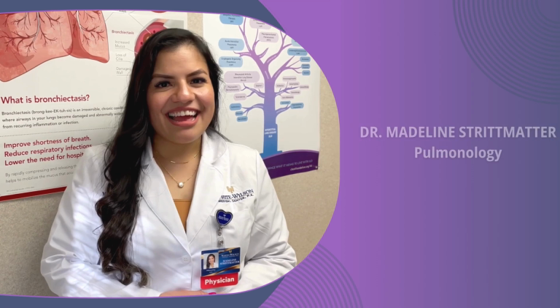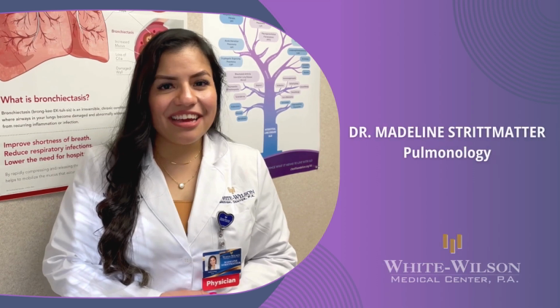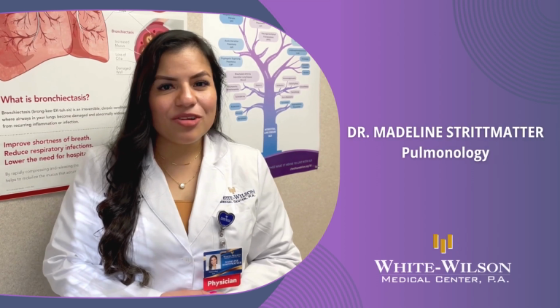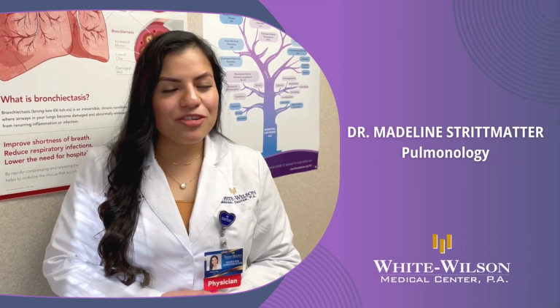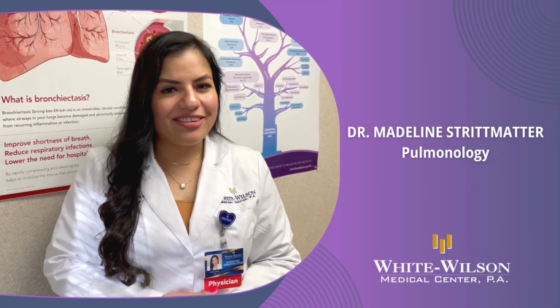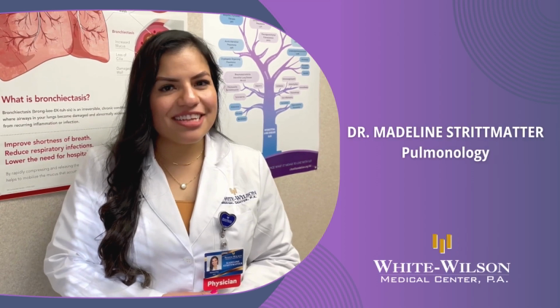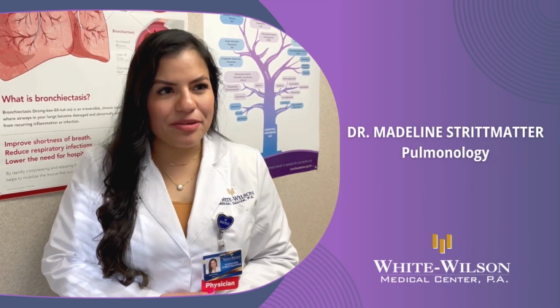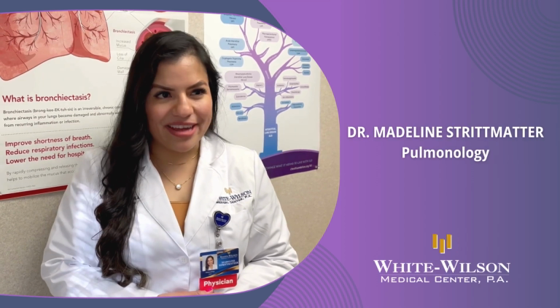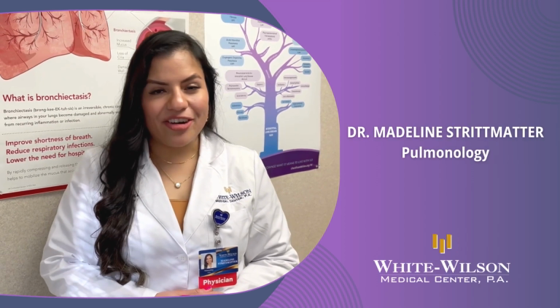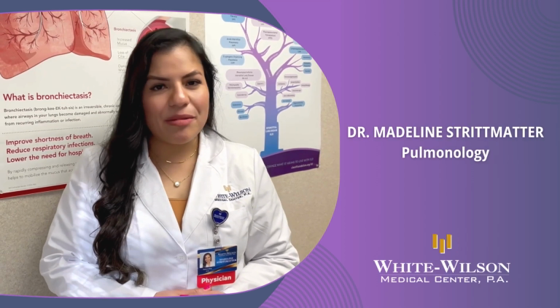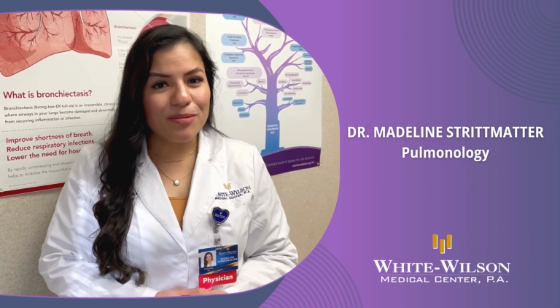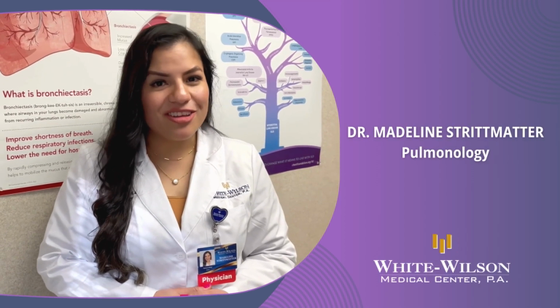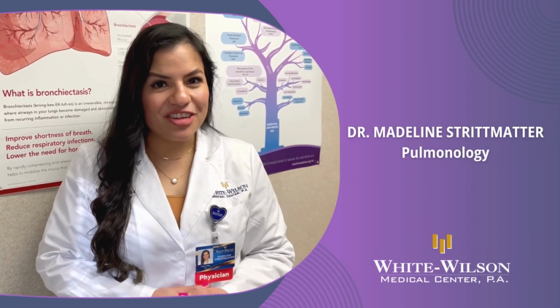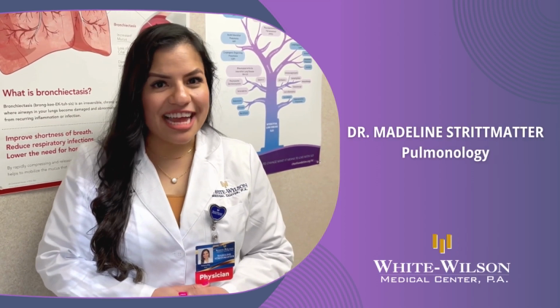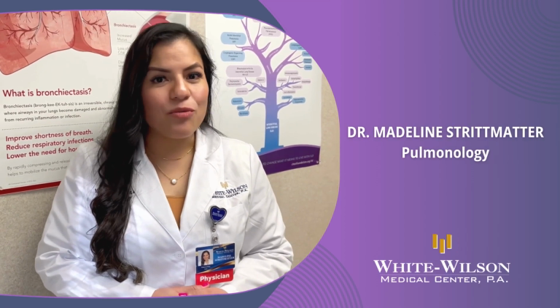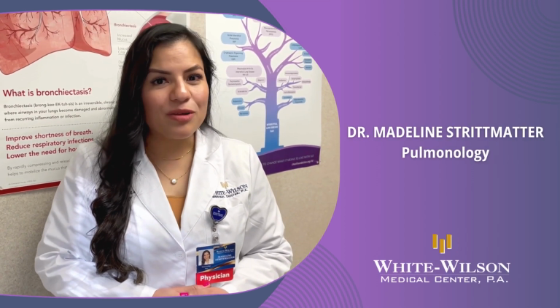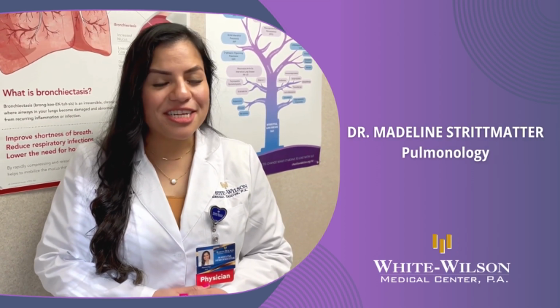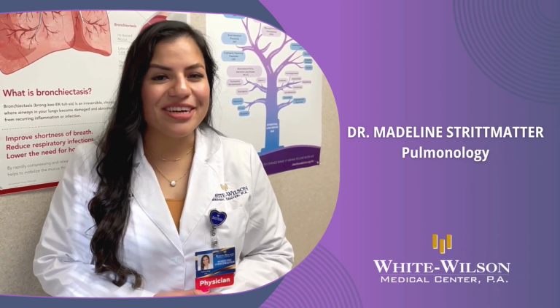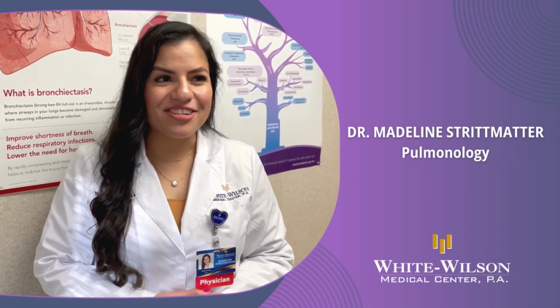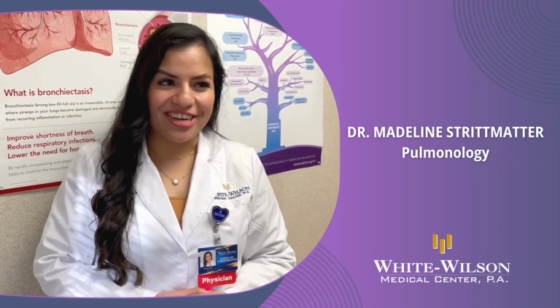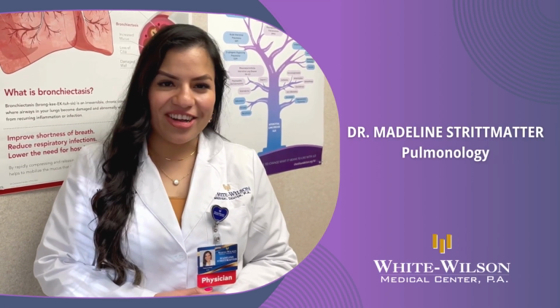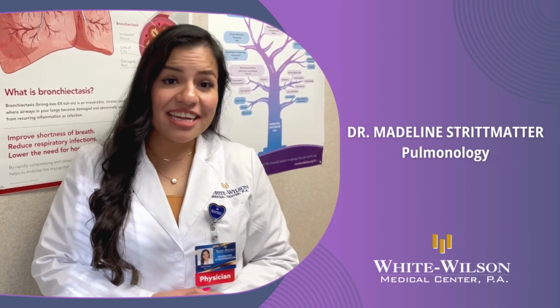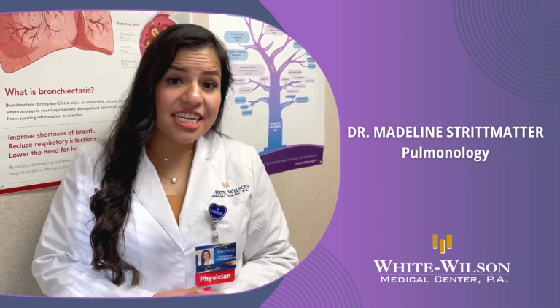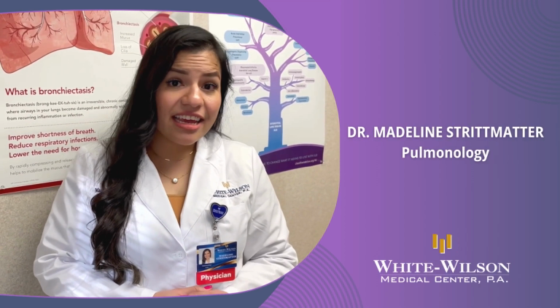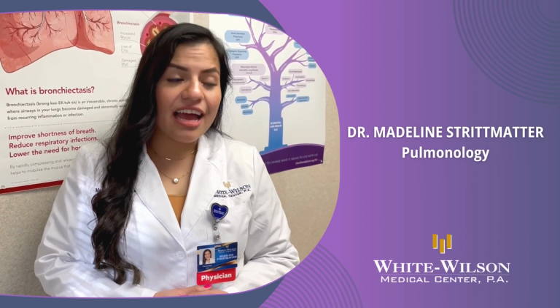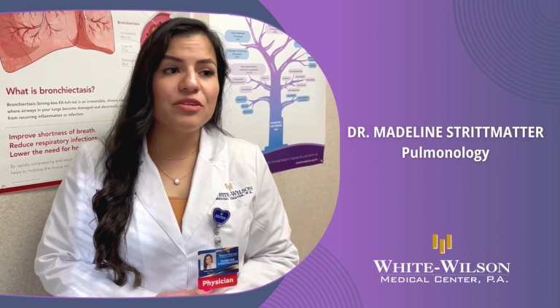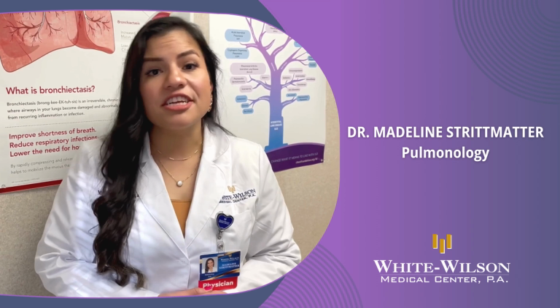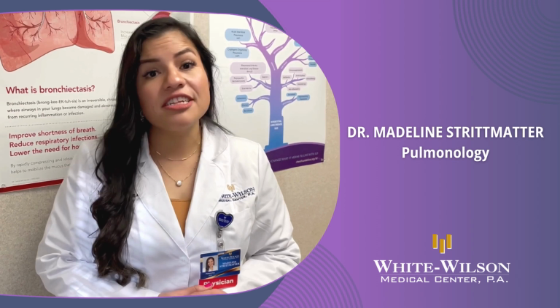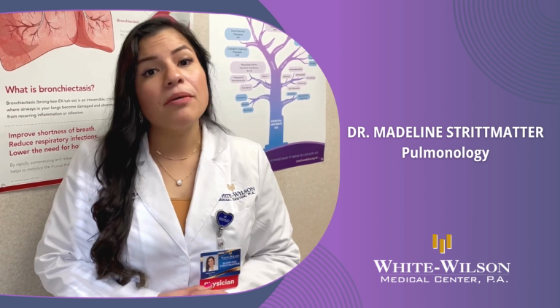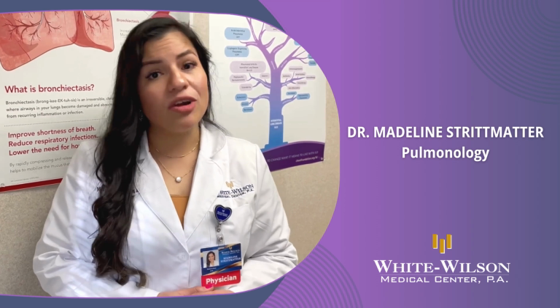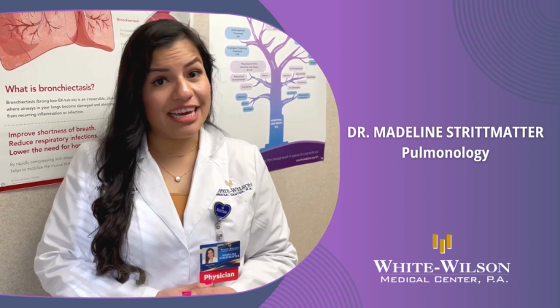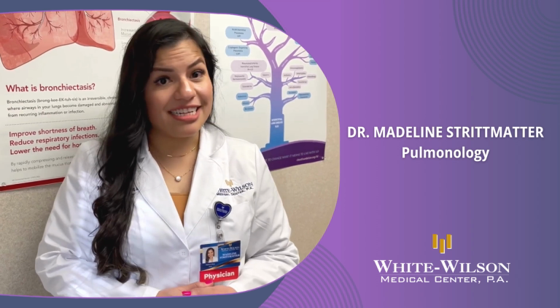I am Dr. Madeline Stripmatter. I'm a pulmonologist at White Wilson Medical Center, and today I will discuss bronchiectasis.